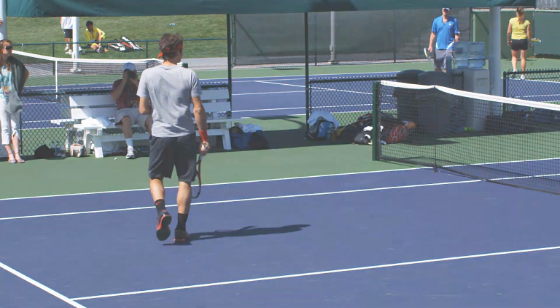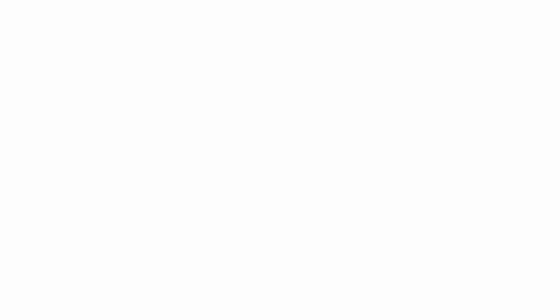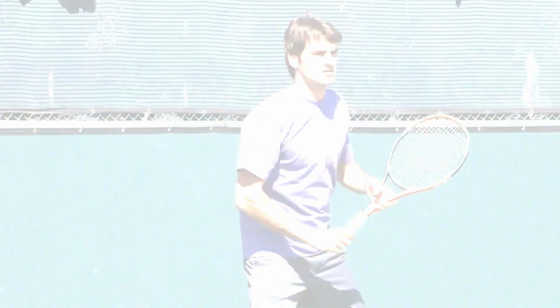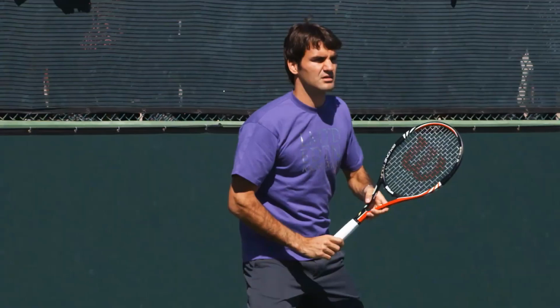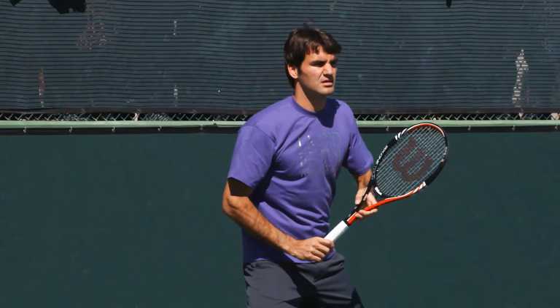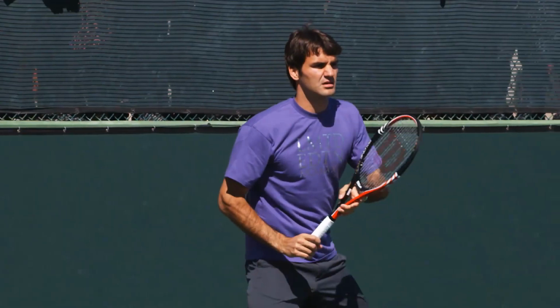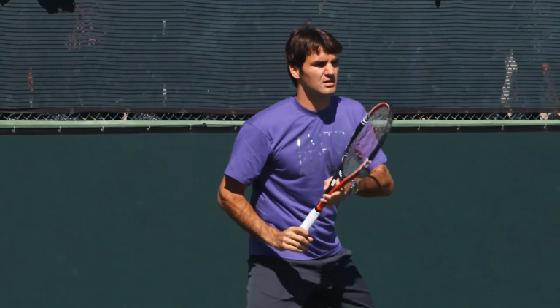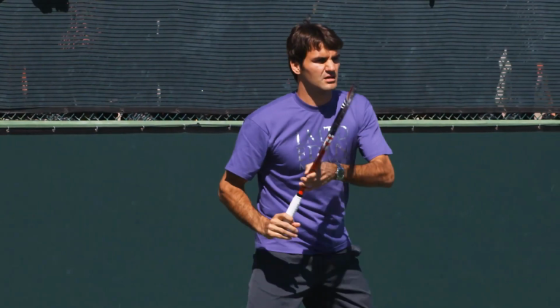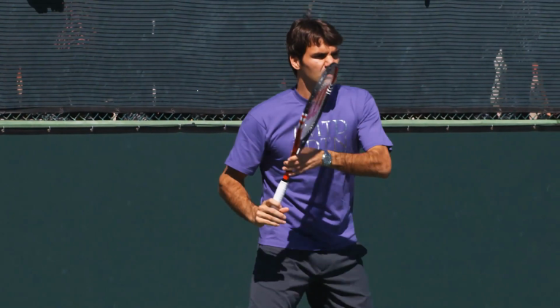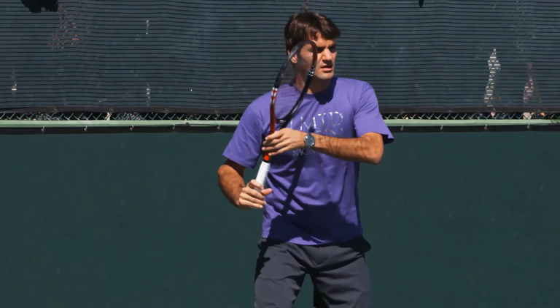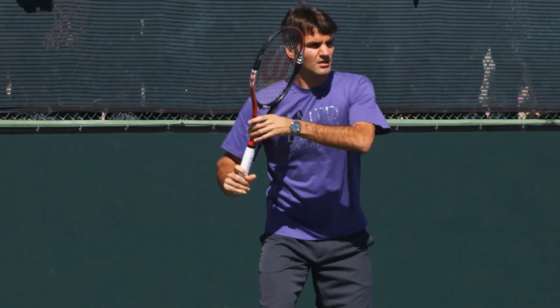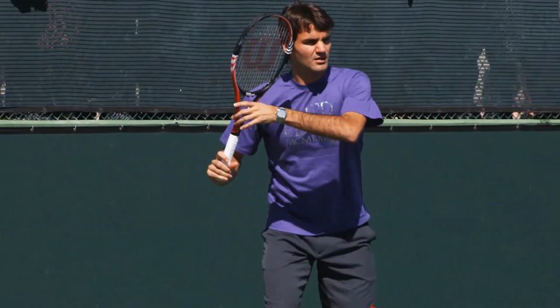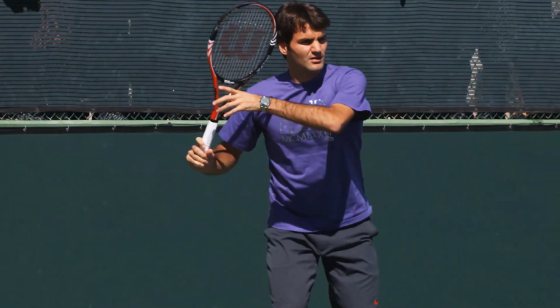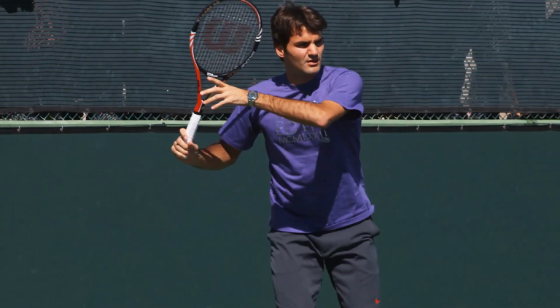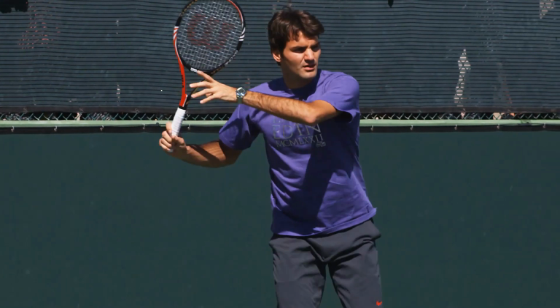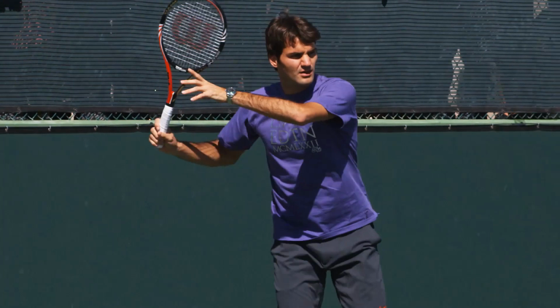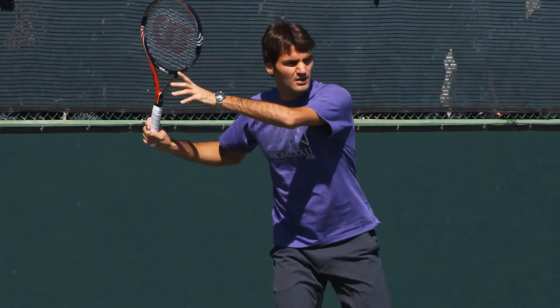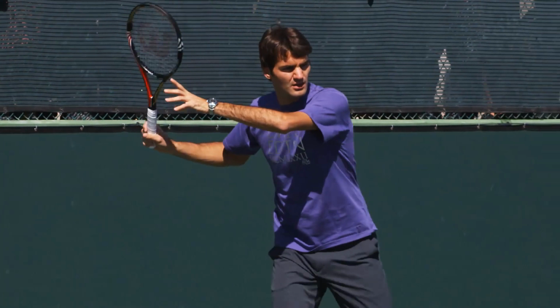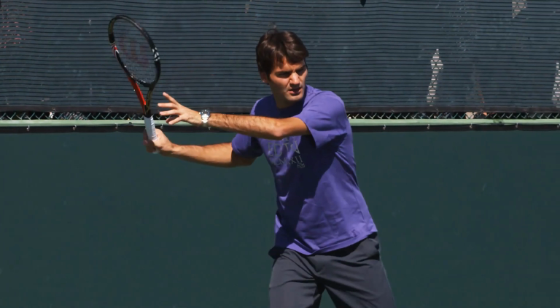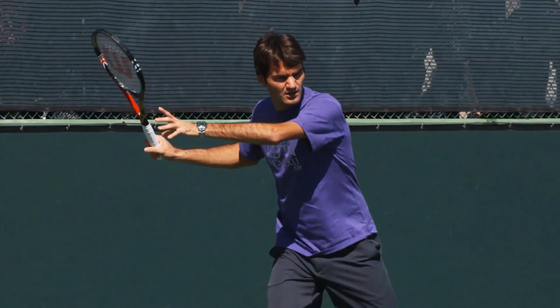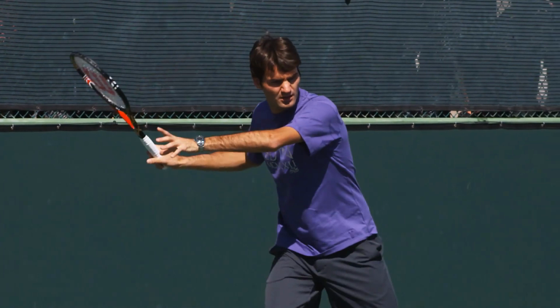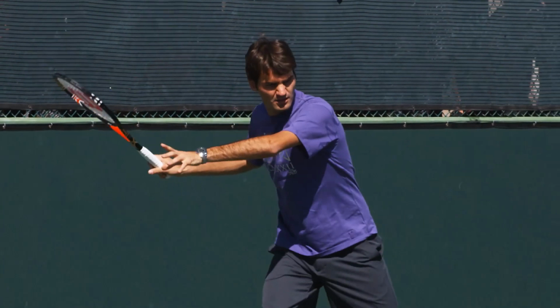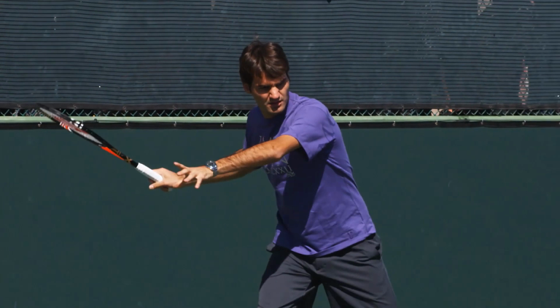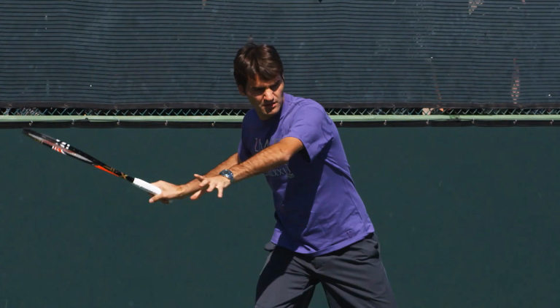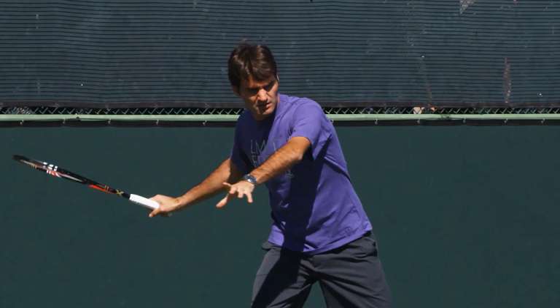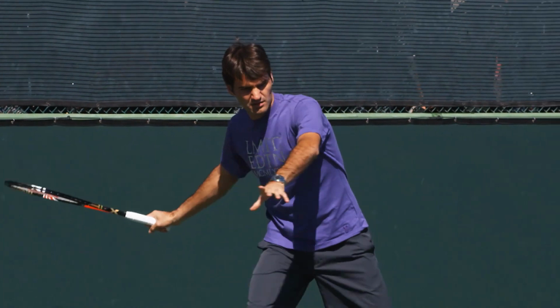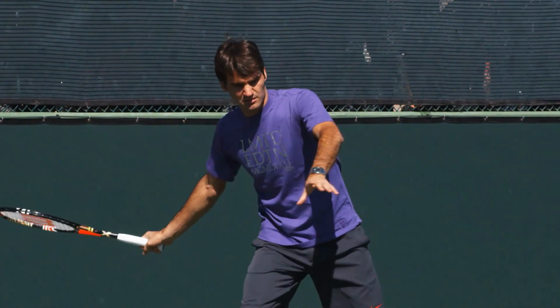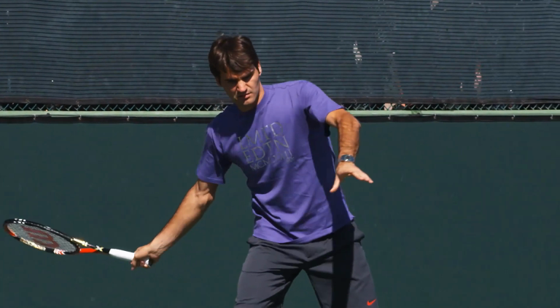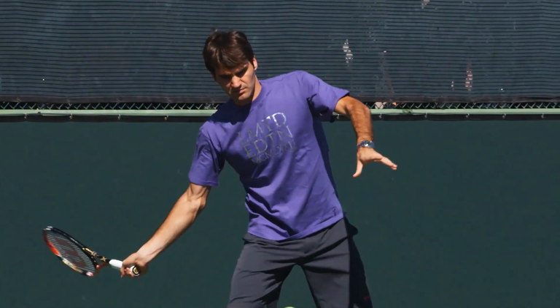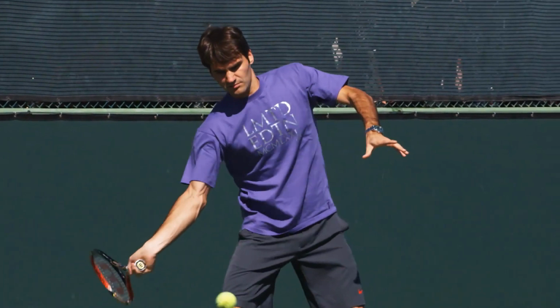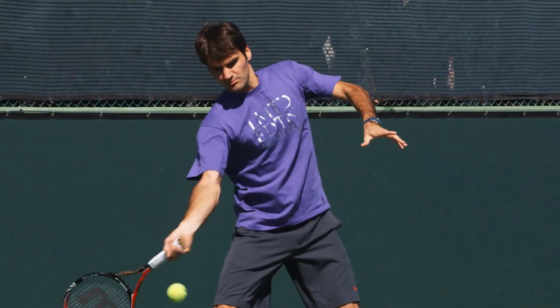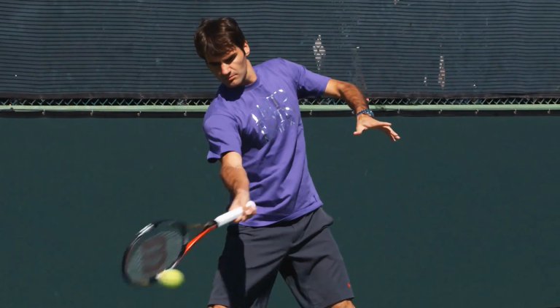Did you know that there are only five simple things you need to do to have a textbook forehand like Roger Federer?